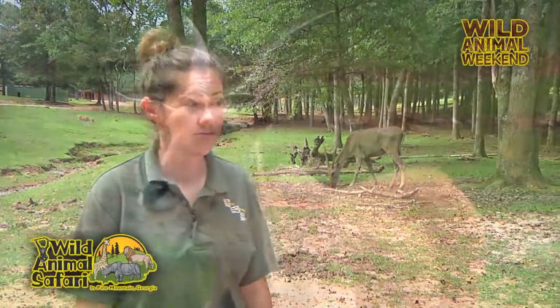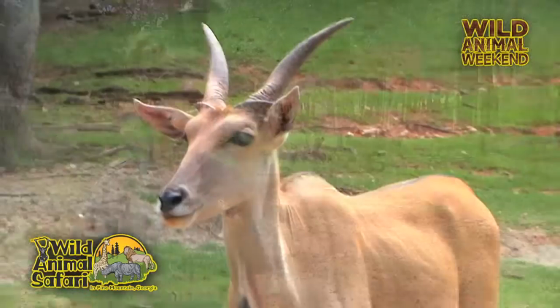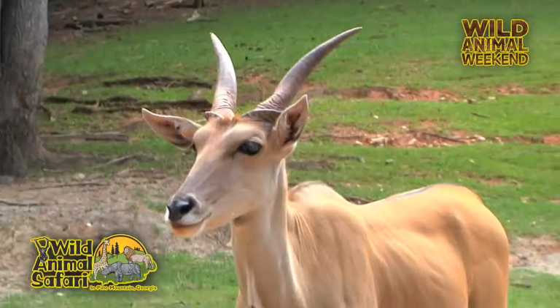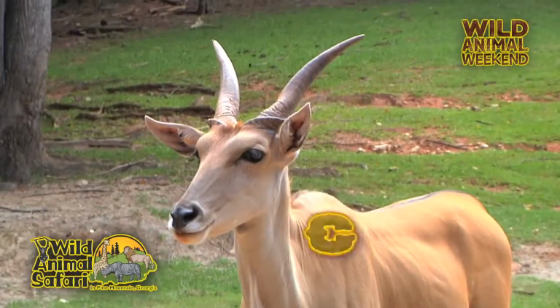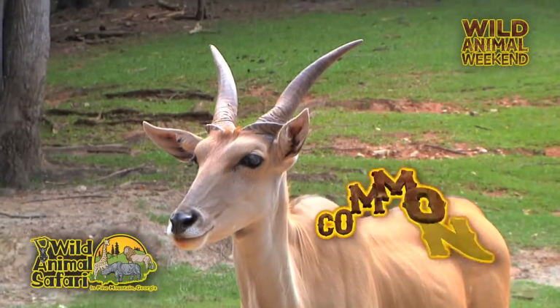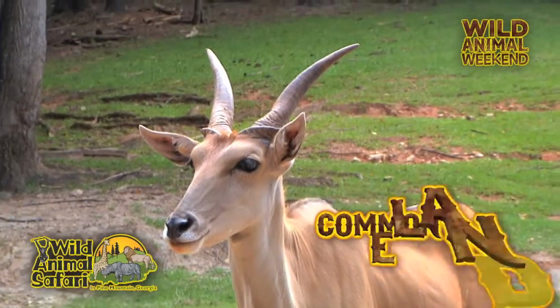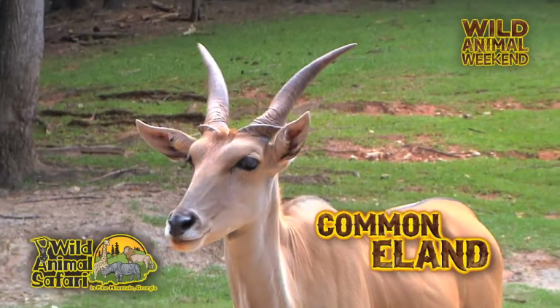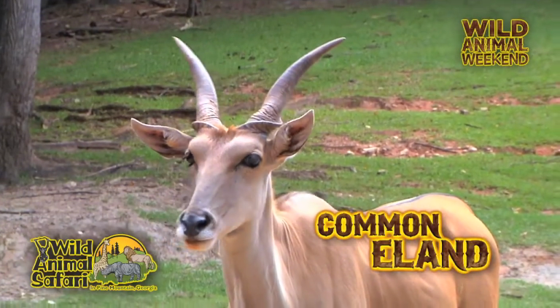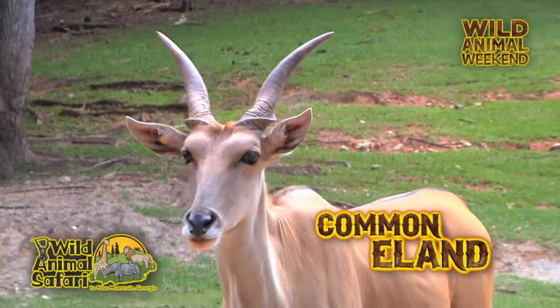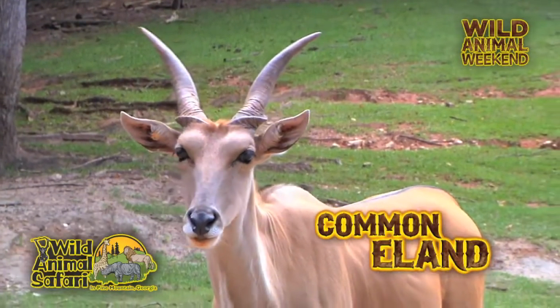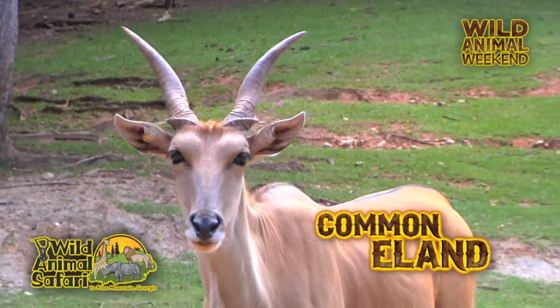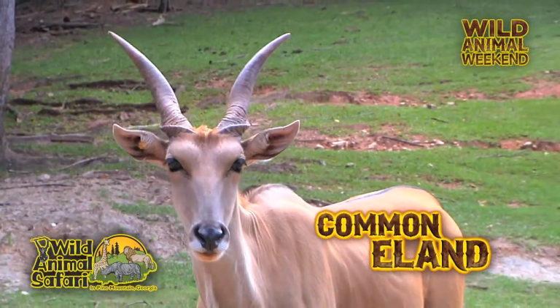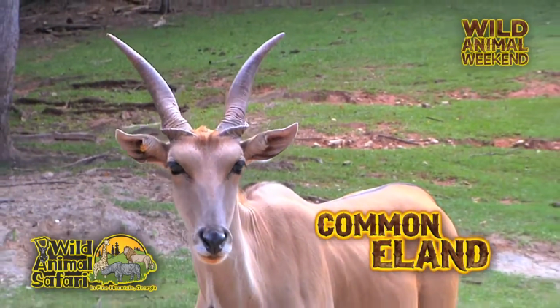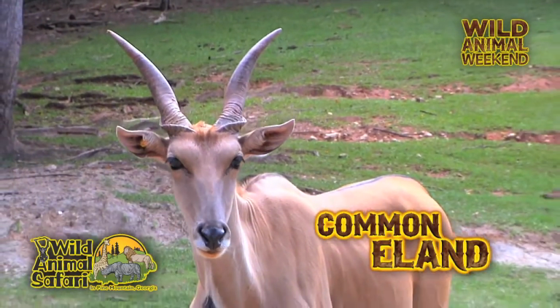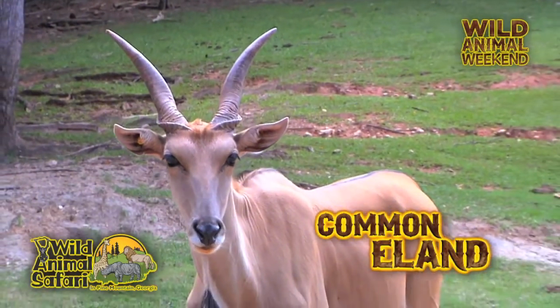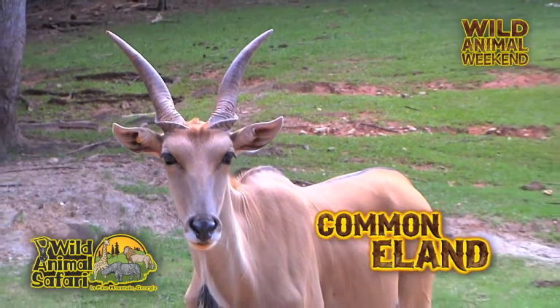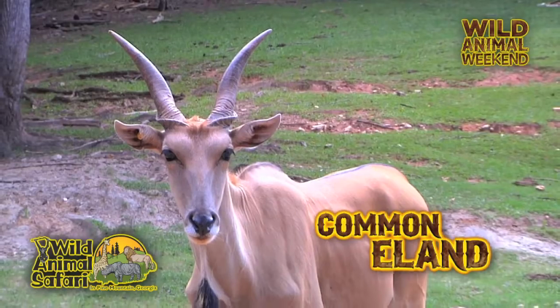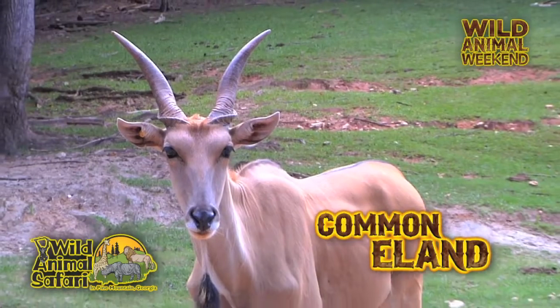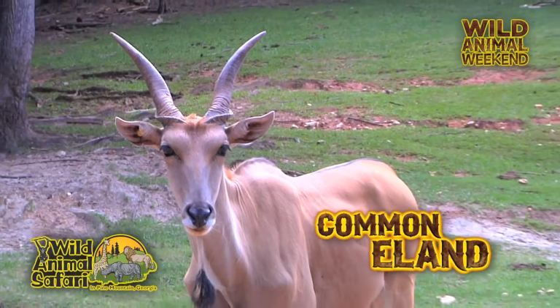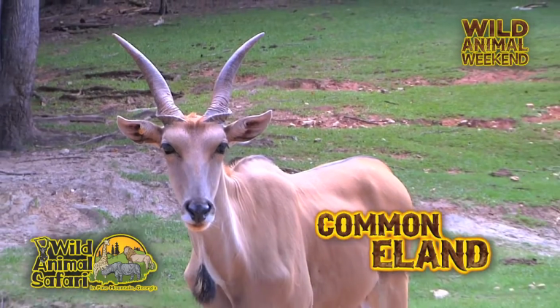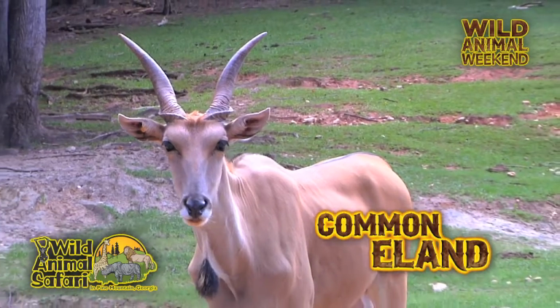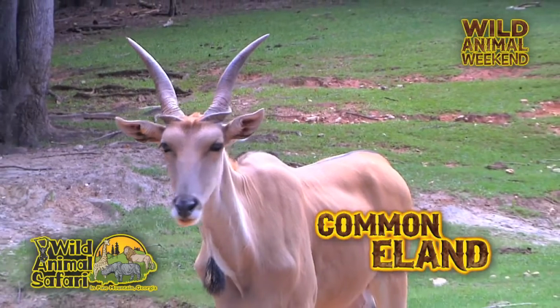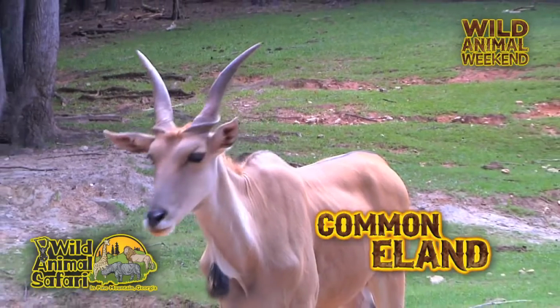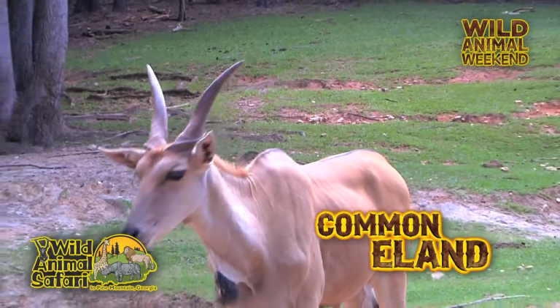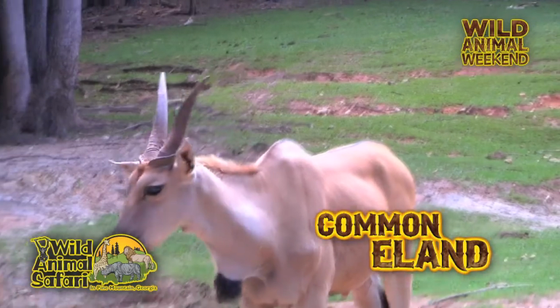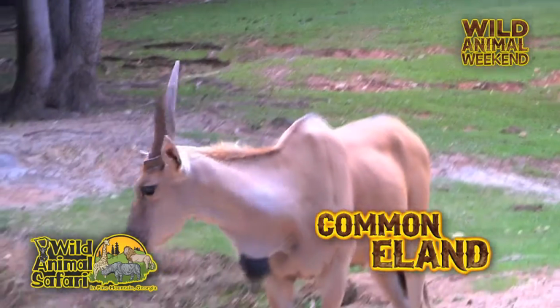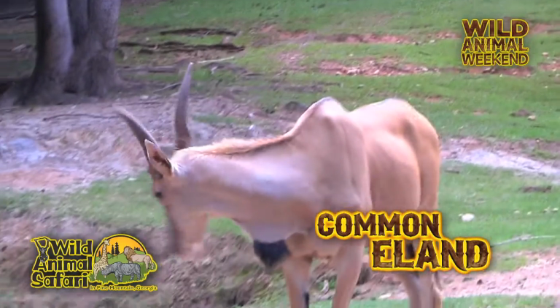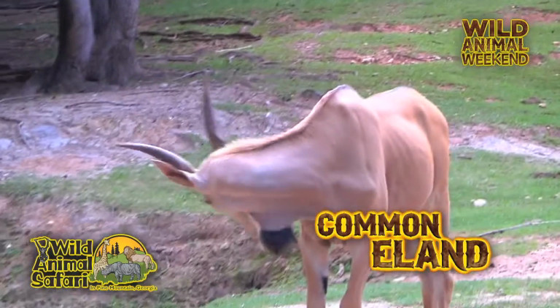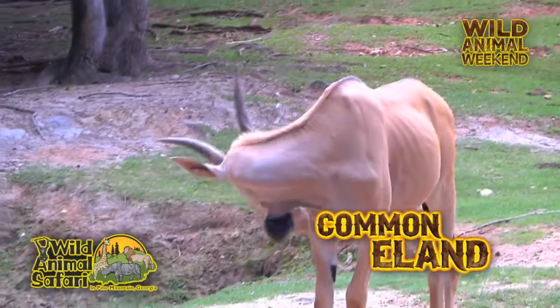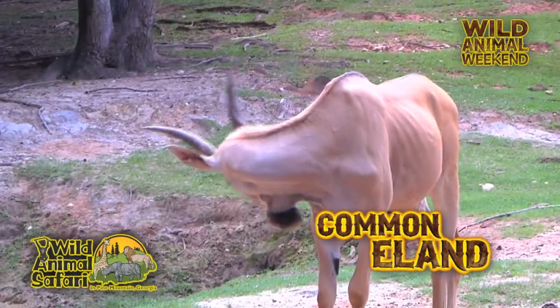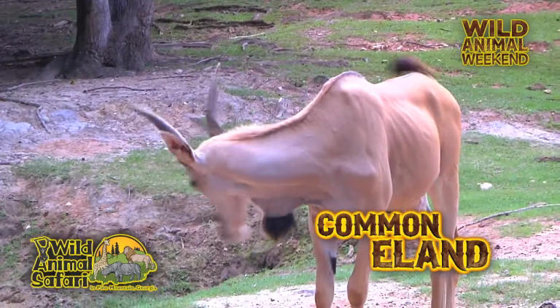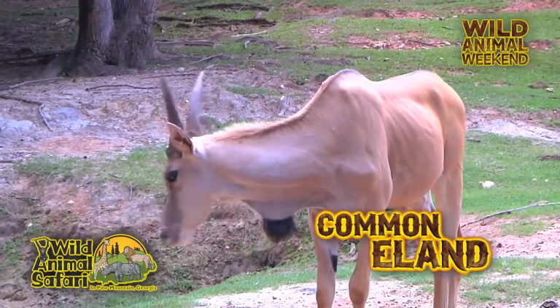And they have a really cool antler pattern, right? They do. The males and the females both have the big horns, actually.